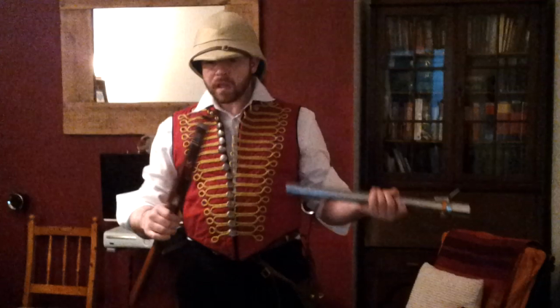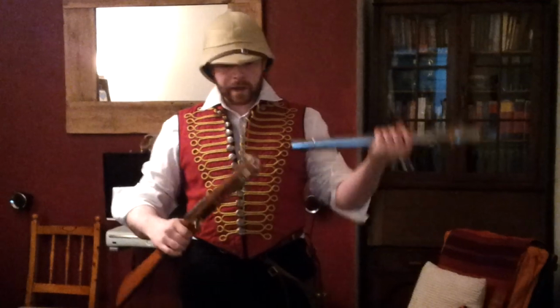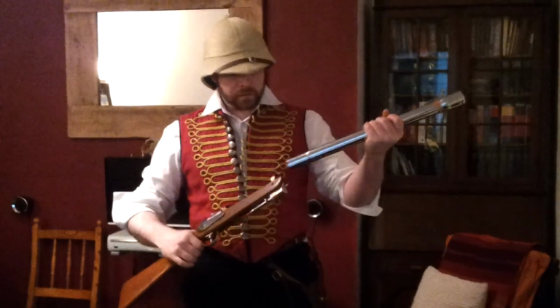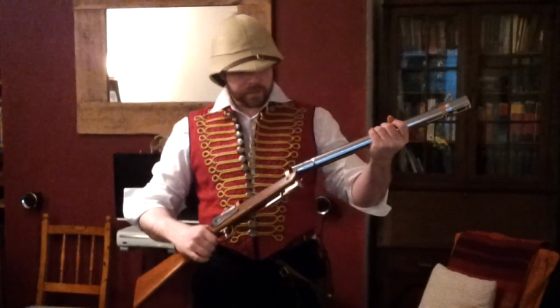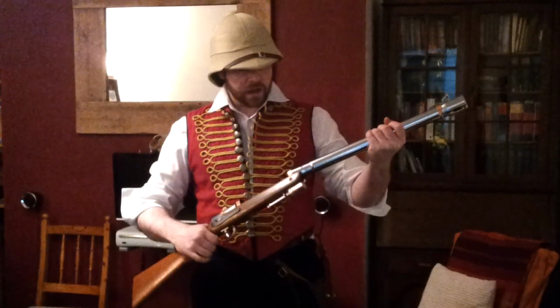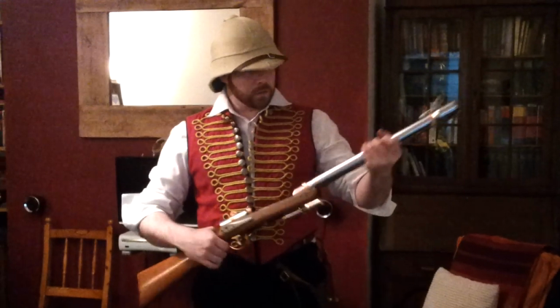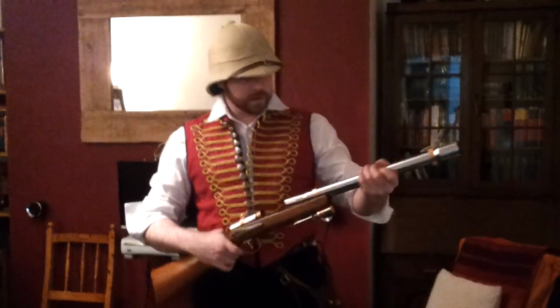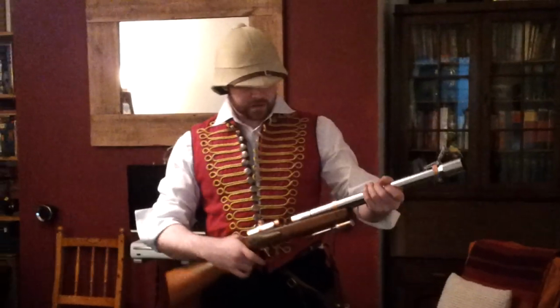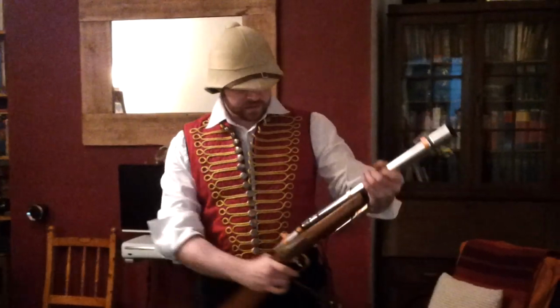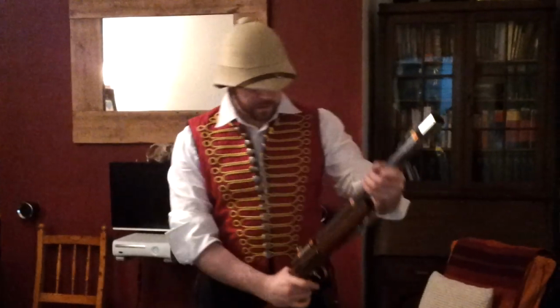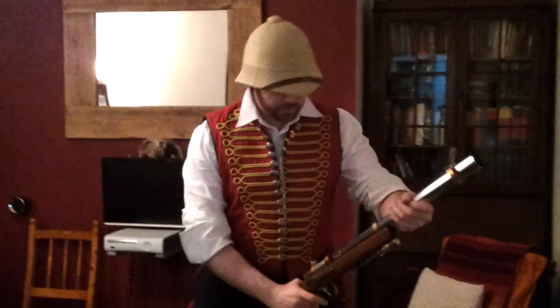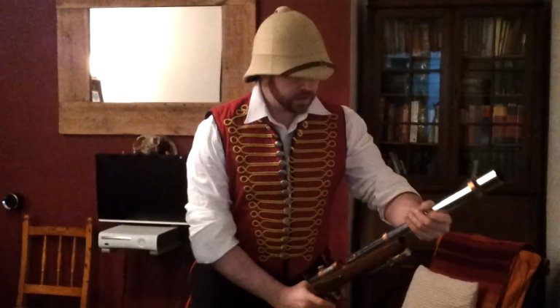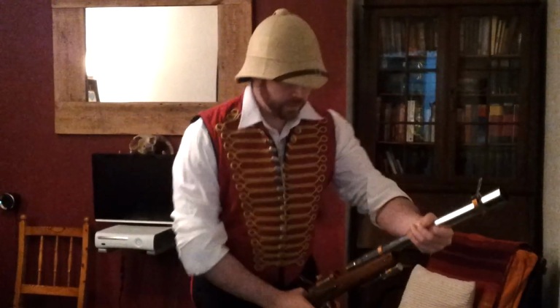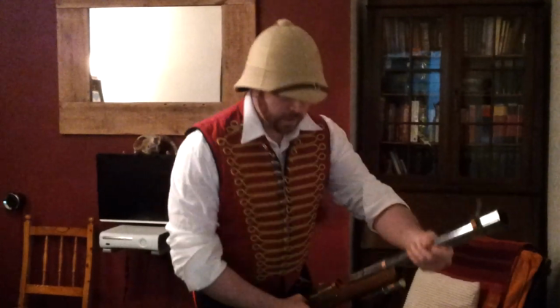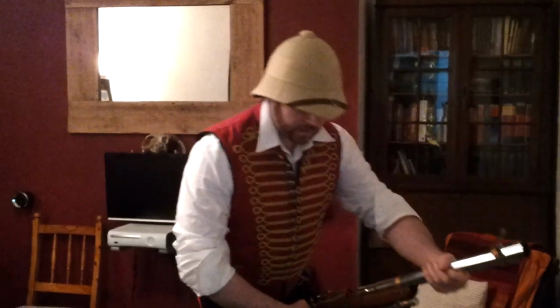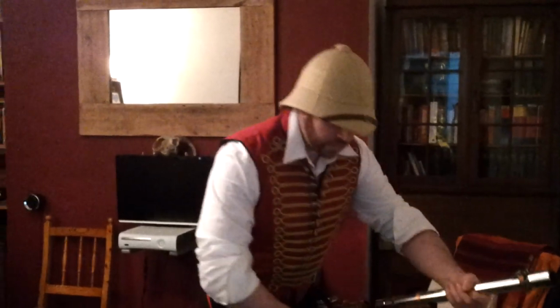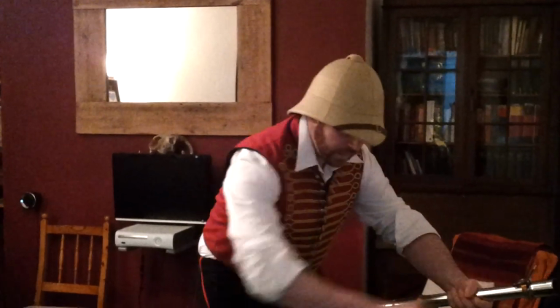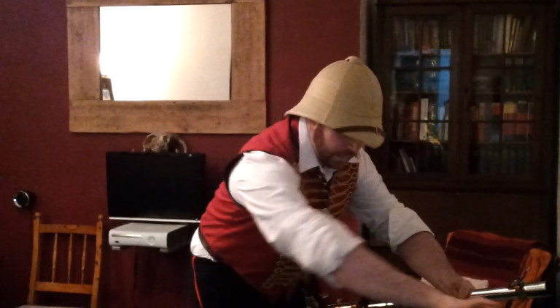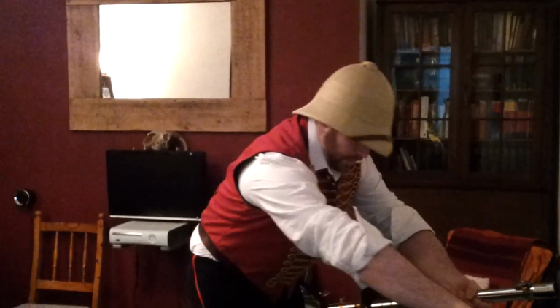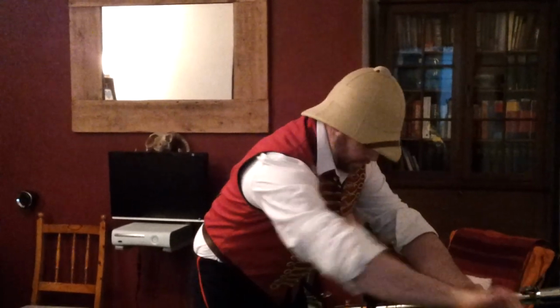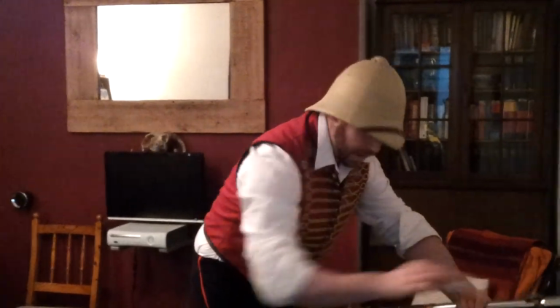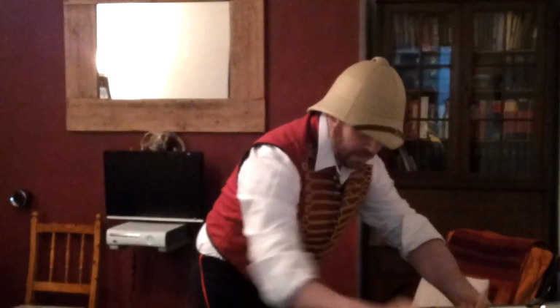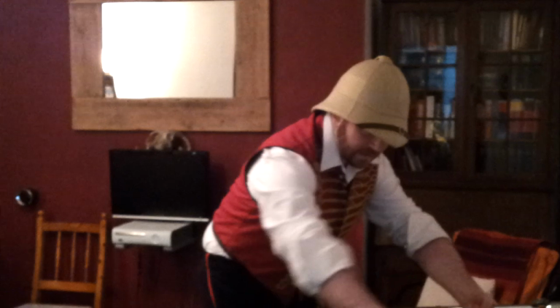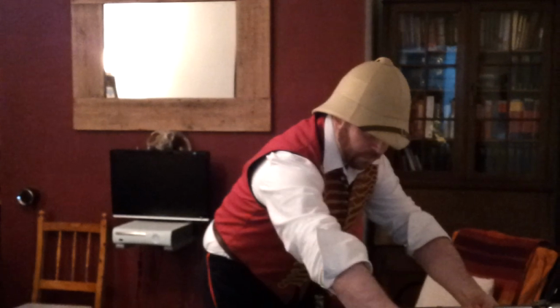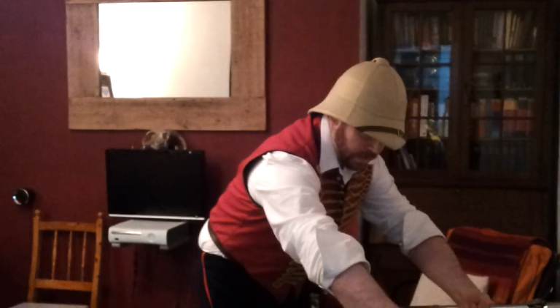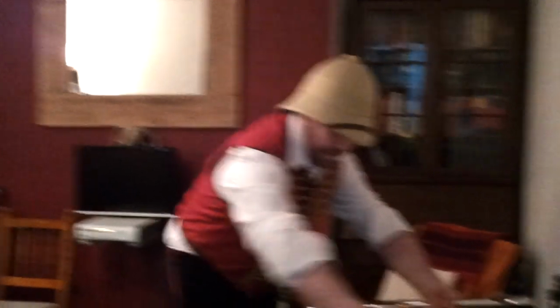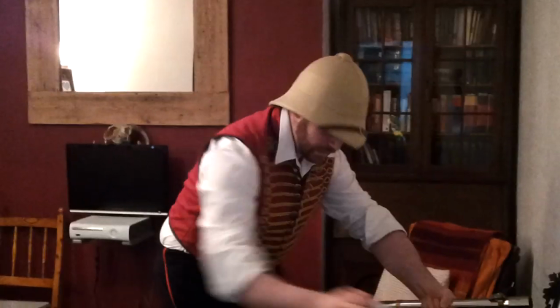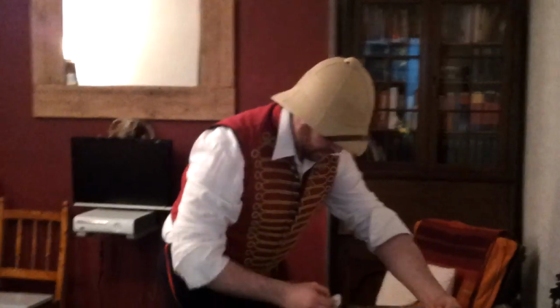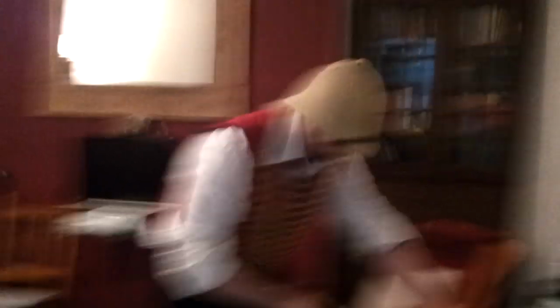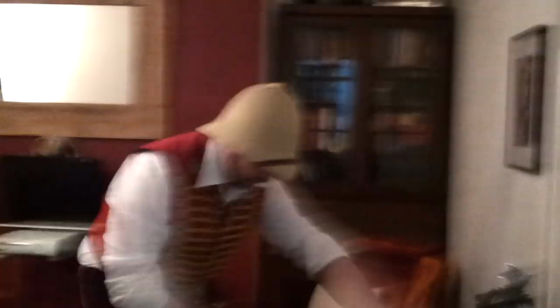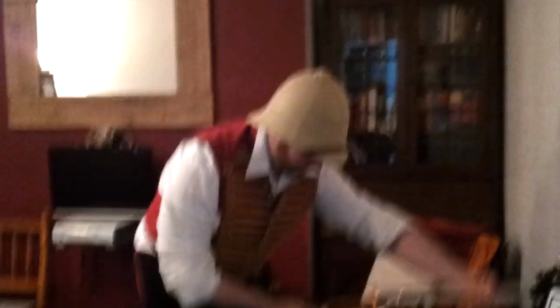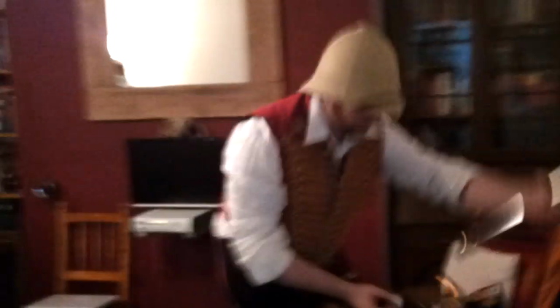Now I'm going to have a go at testing my rifle to see whether it works. It has been tested before and it did, so hopefully it will work this time.